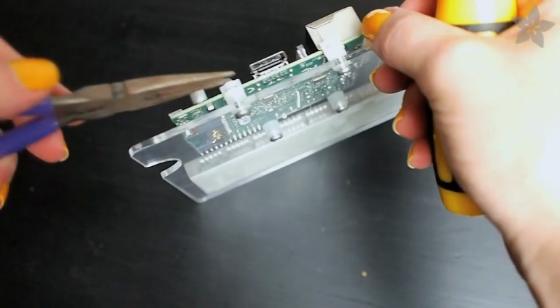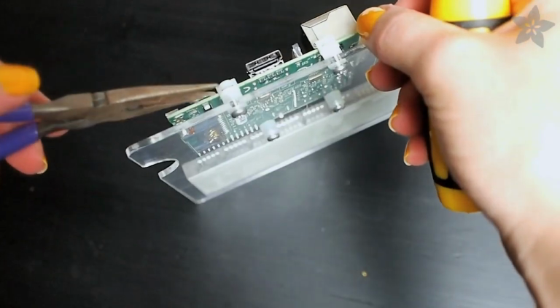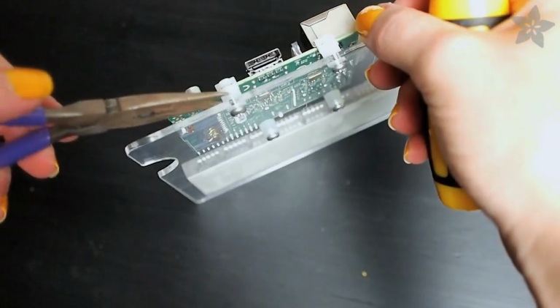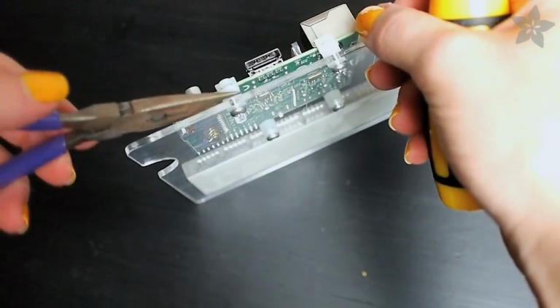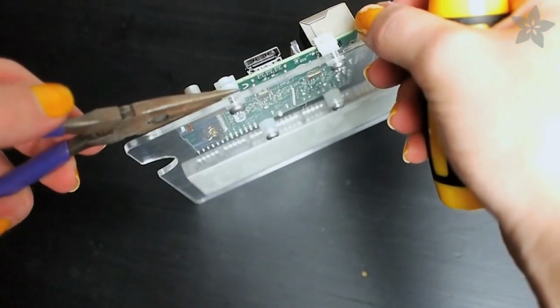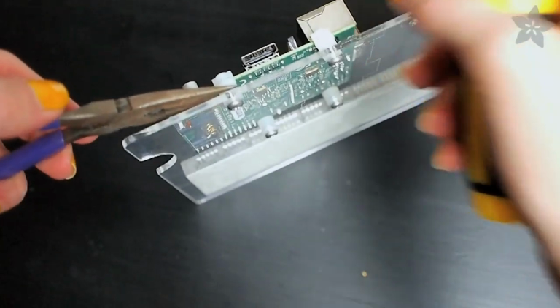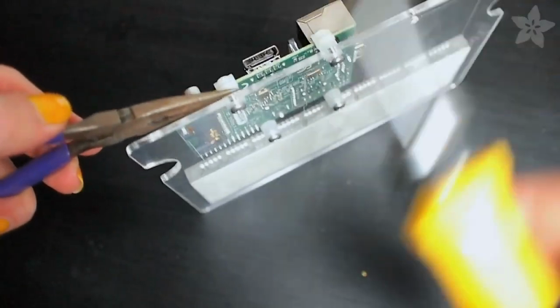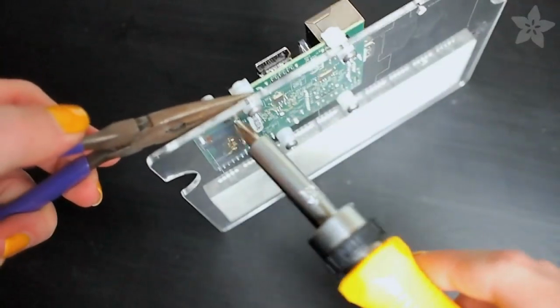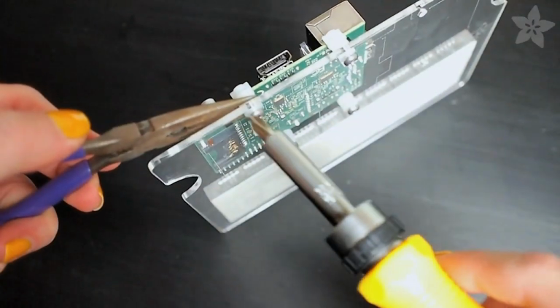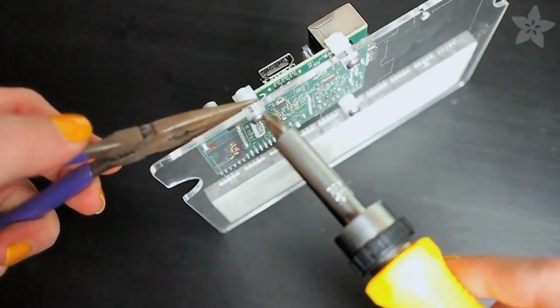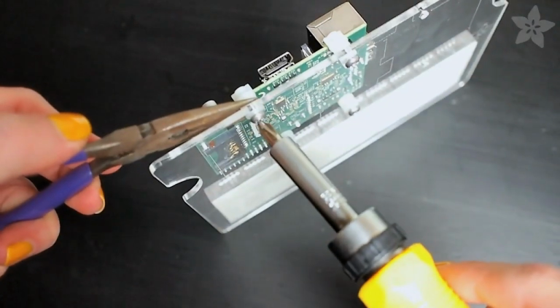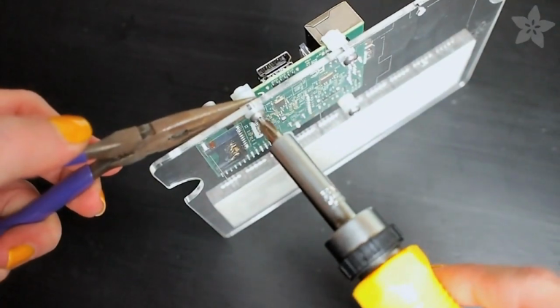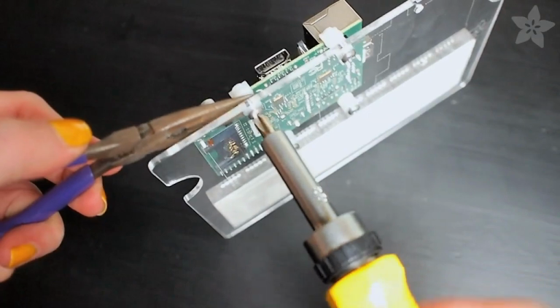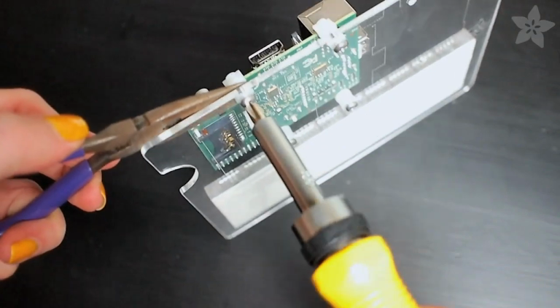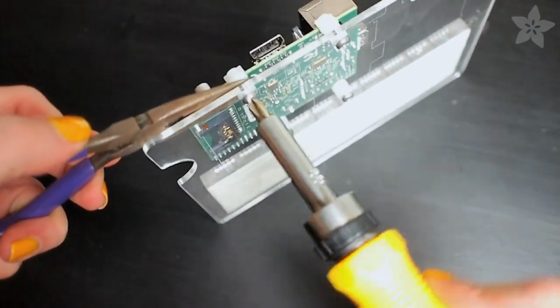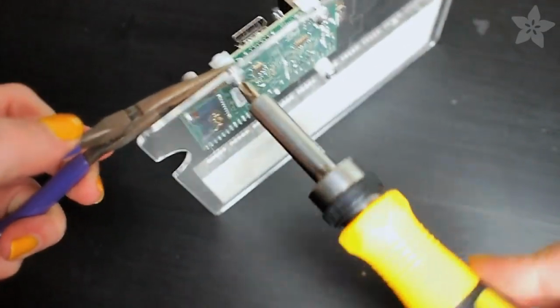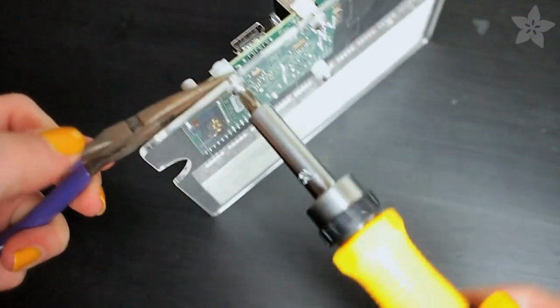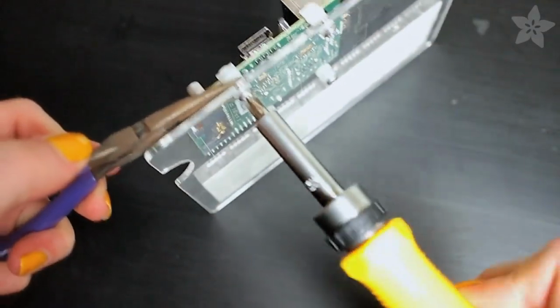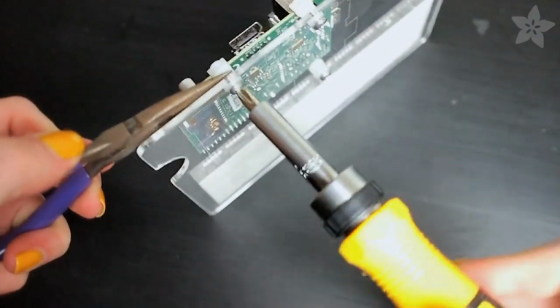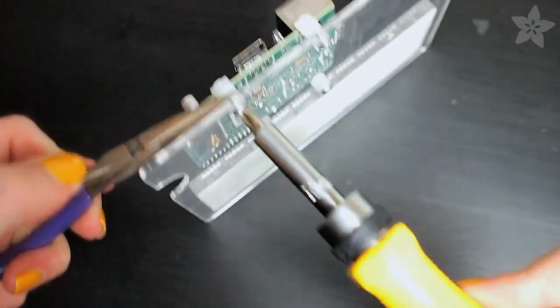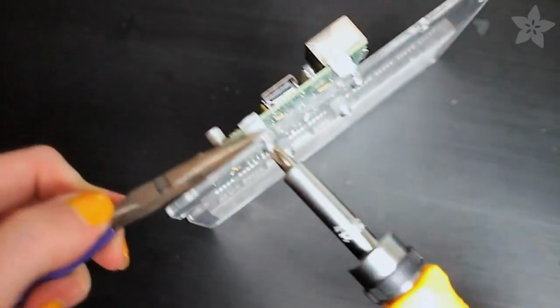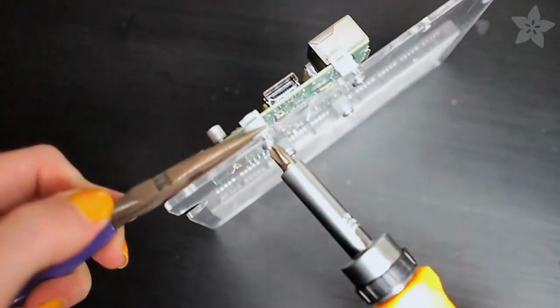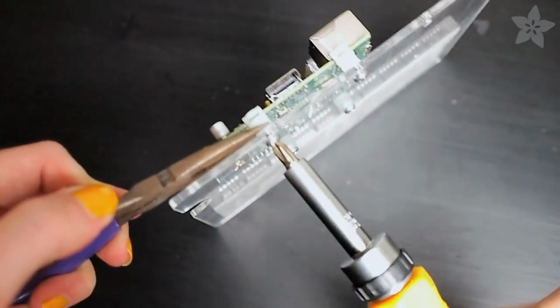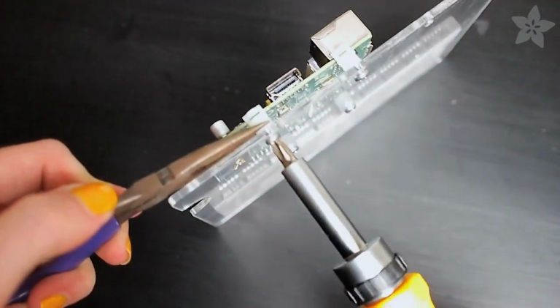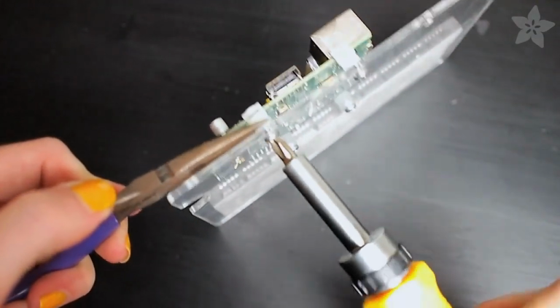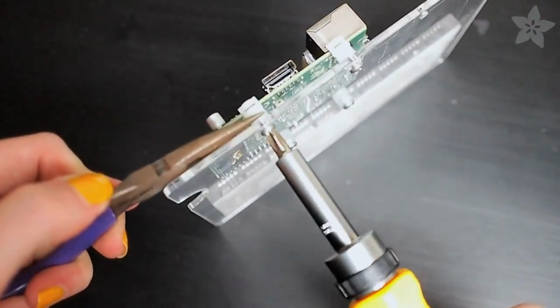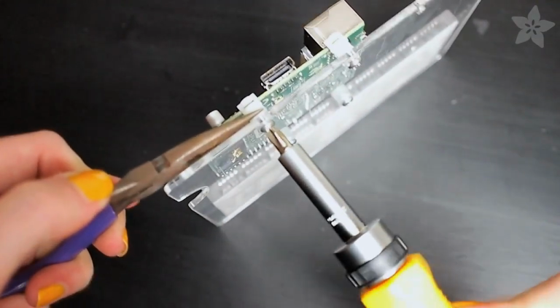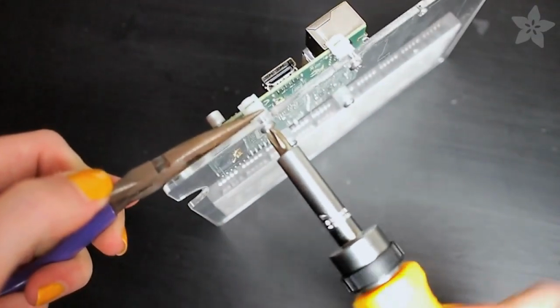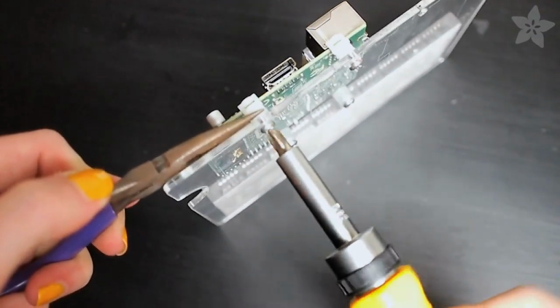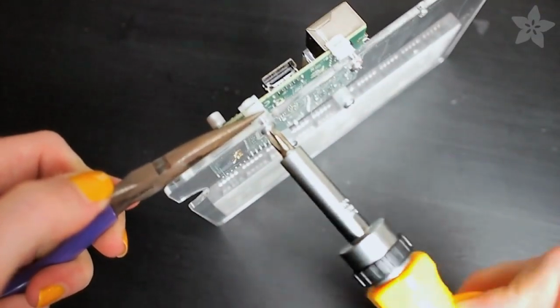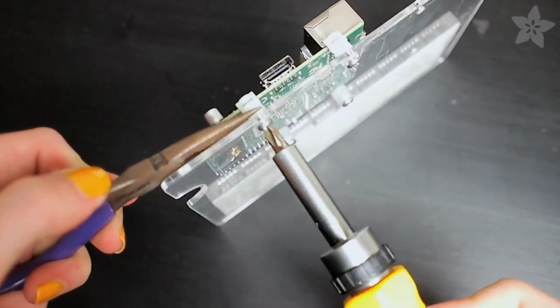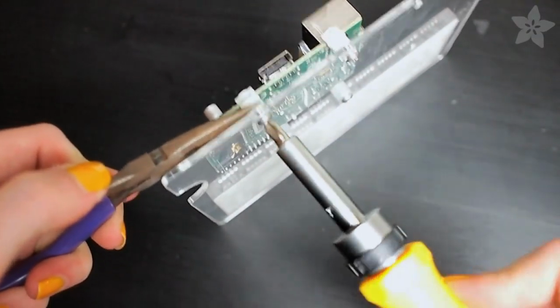The Raspberry Pi doesn't have any mounting holes, so we've included these special clips. You might want to hold it with pliers in position while you insert the screws.